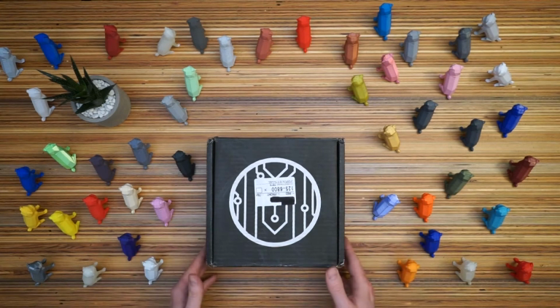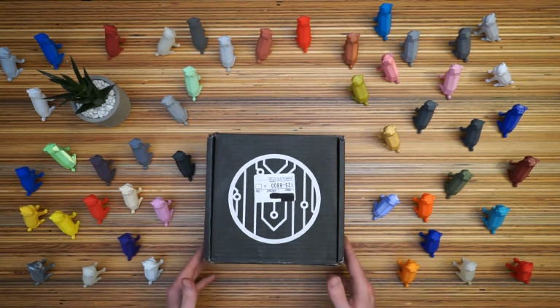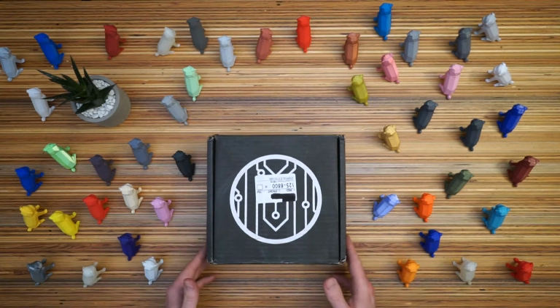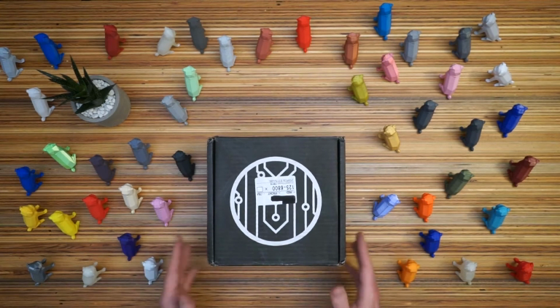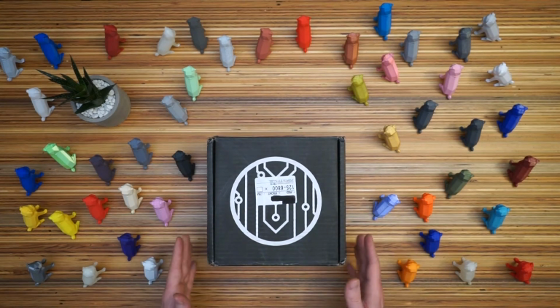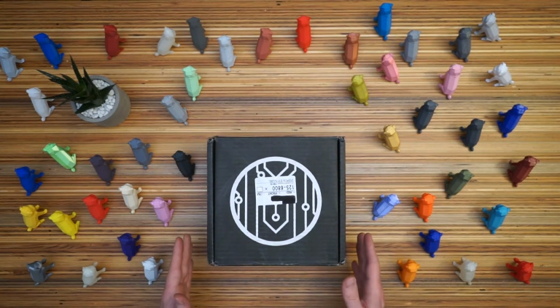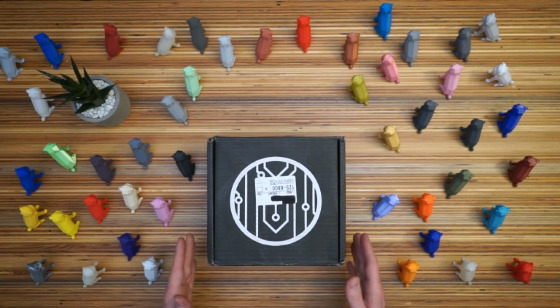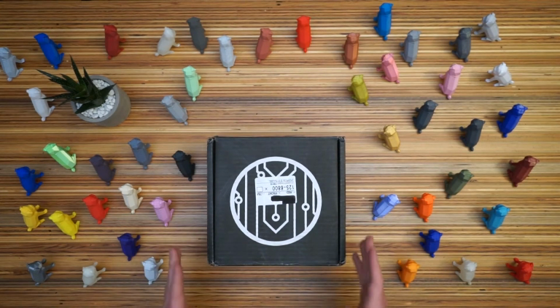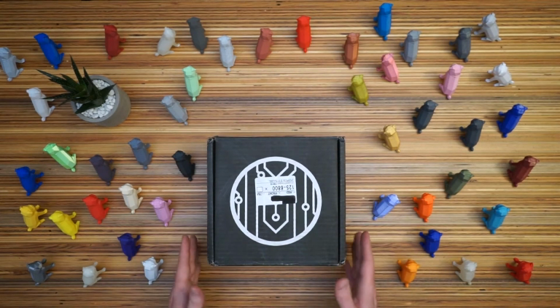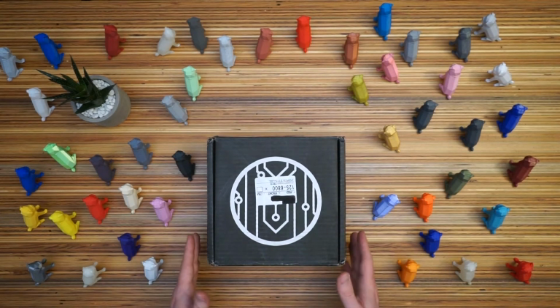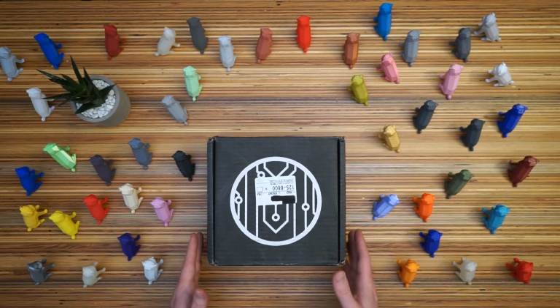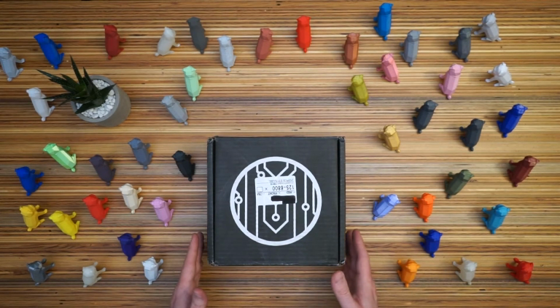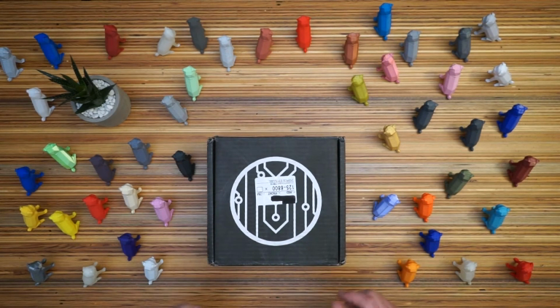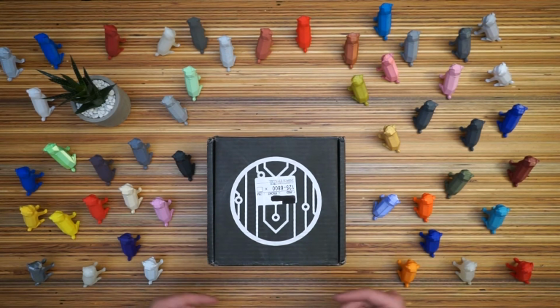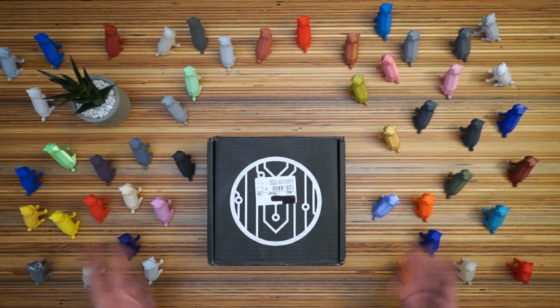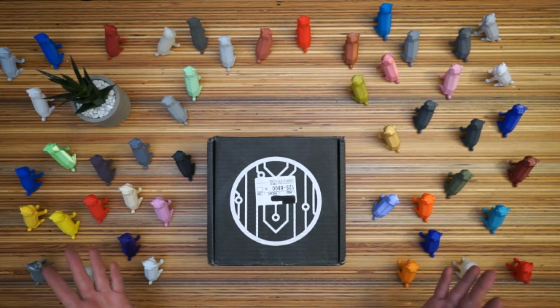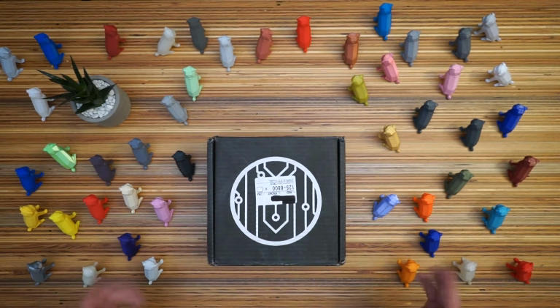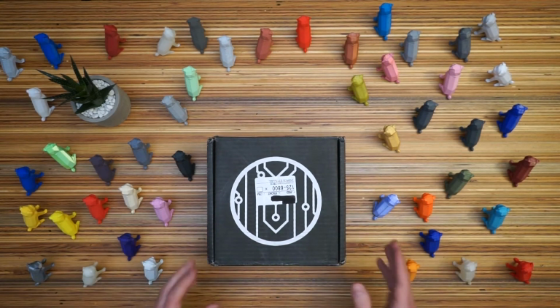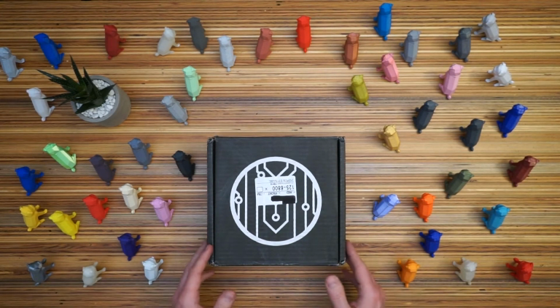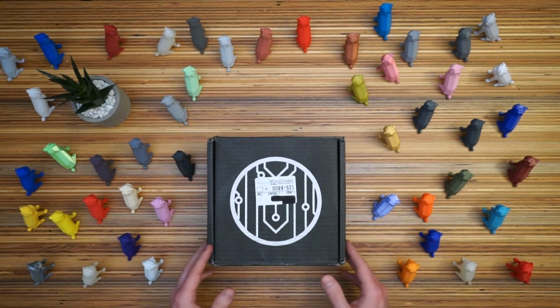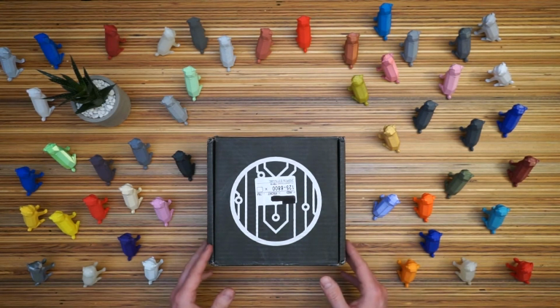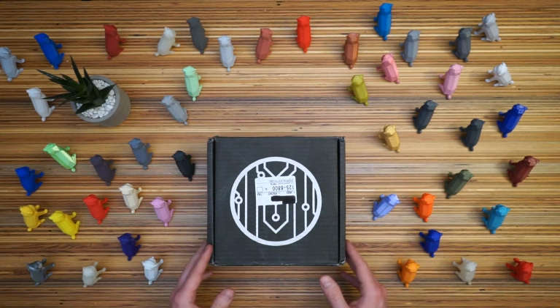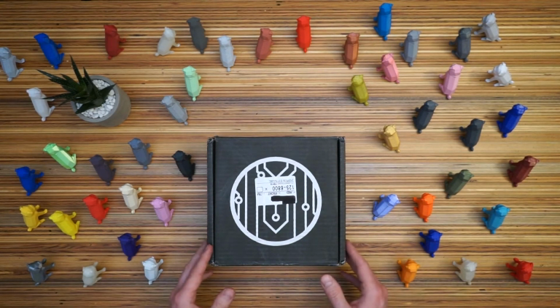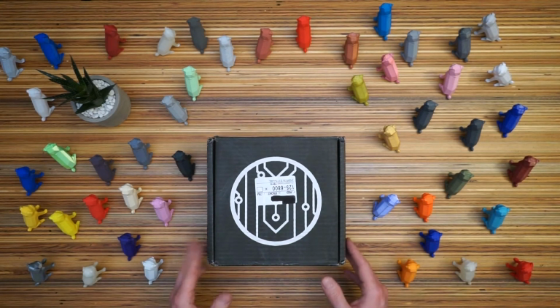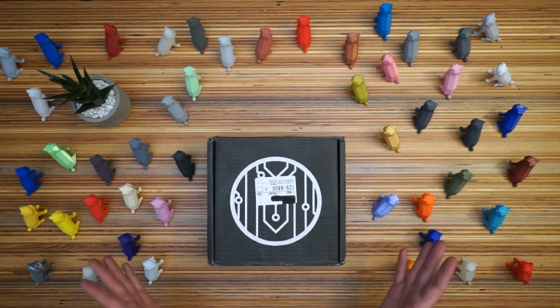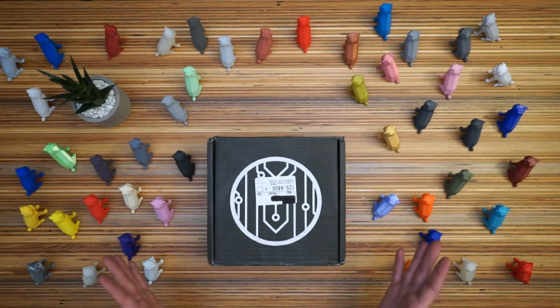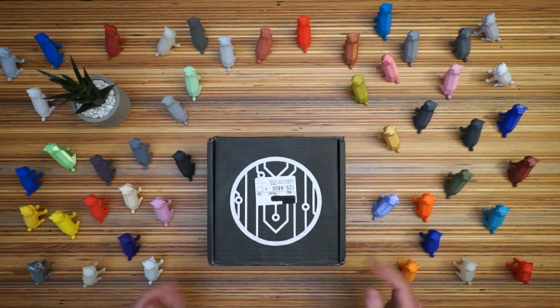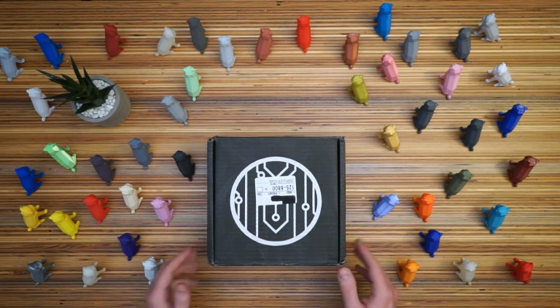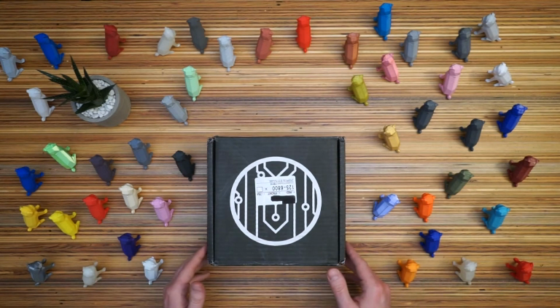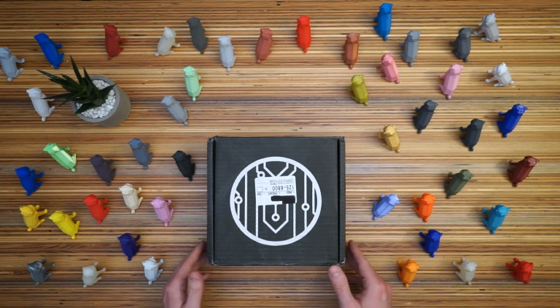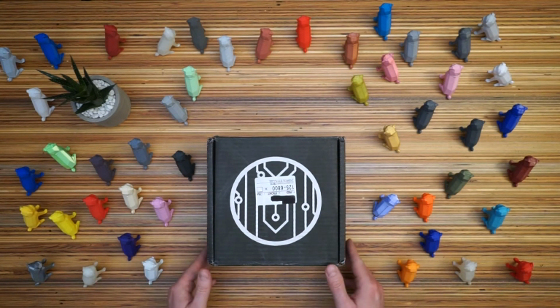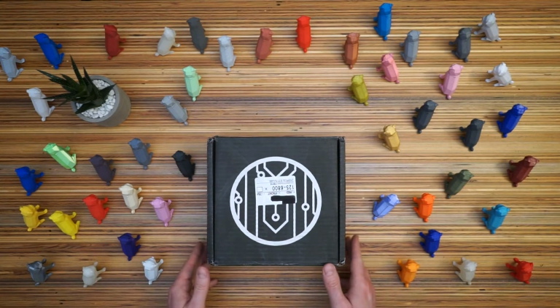So we're going to open it up, see what's inside and print out some pugs and just add to my little pug army here.